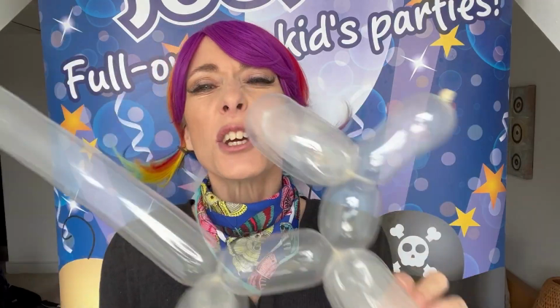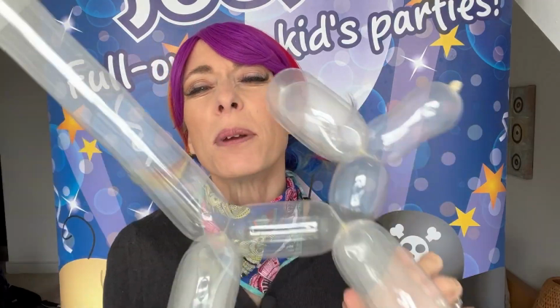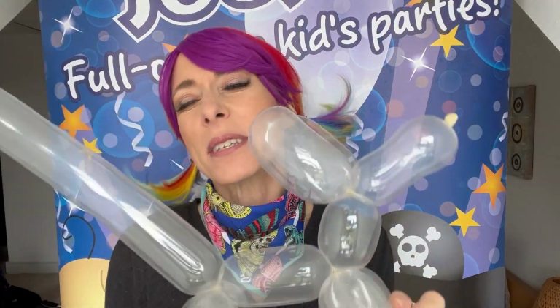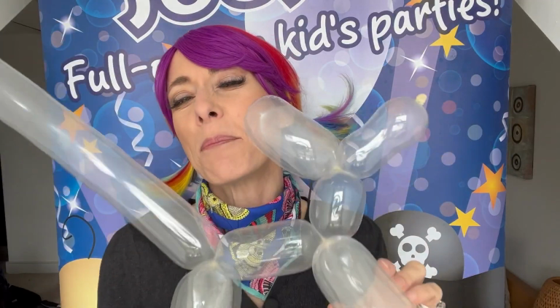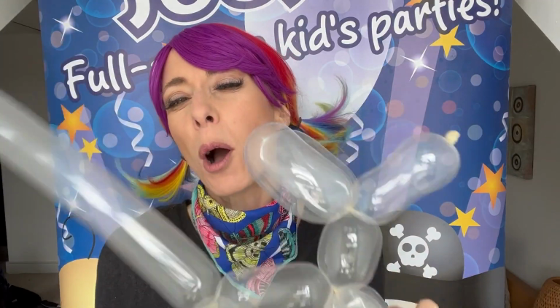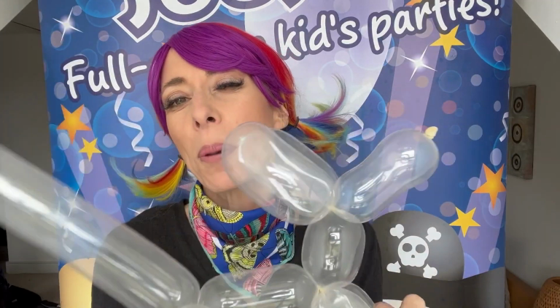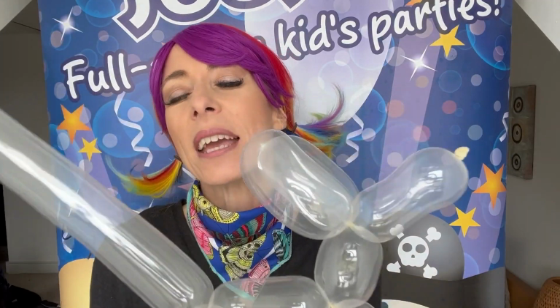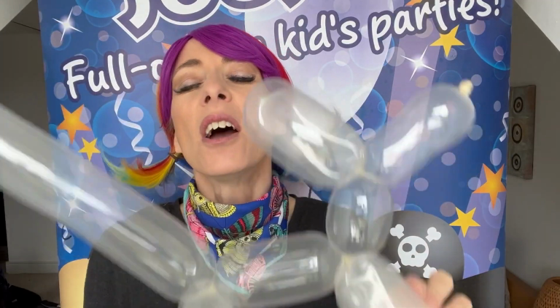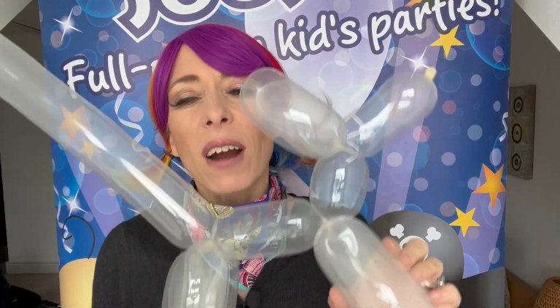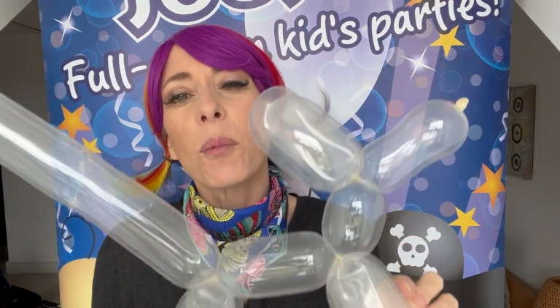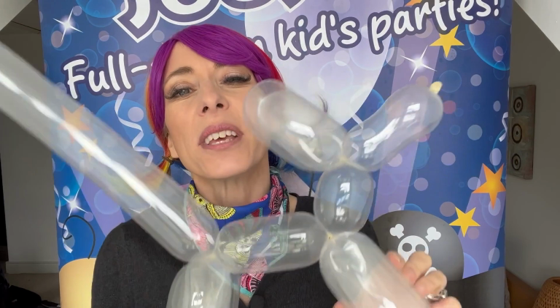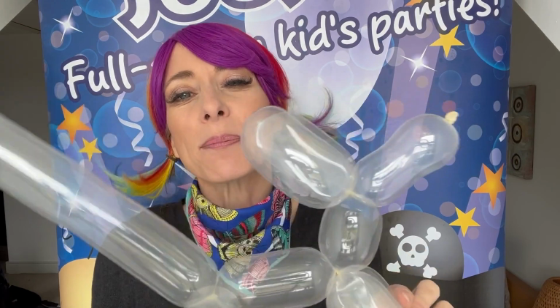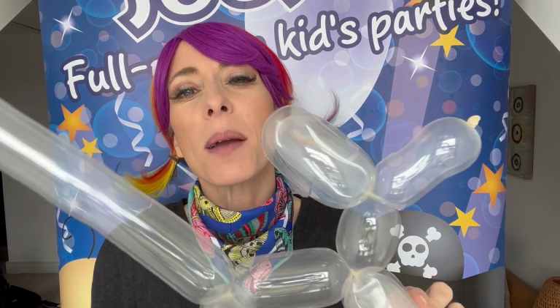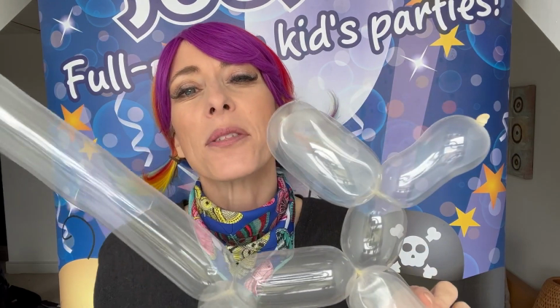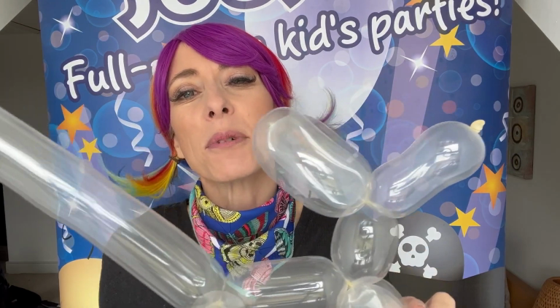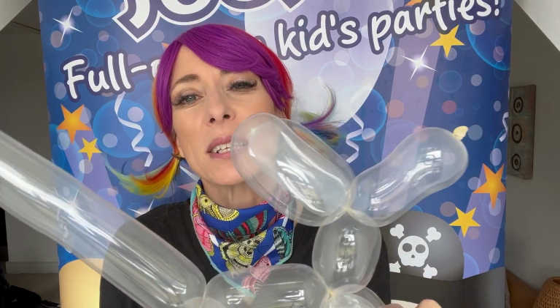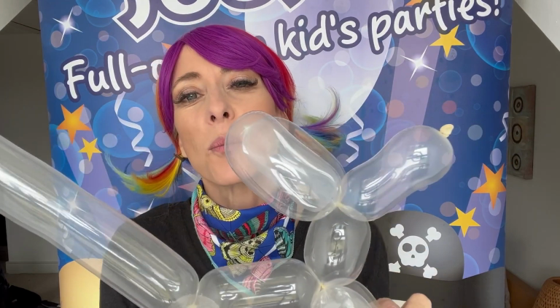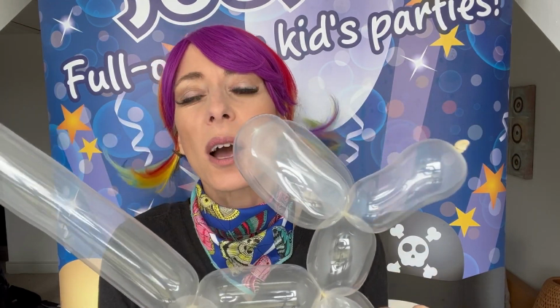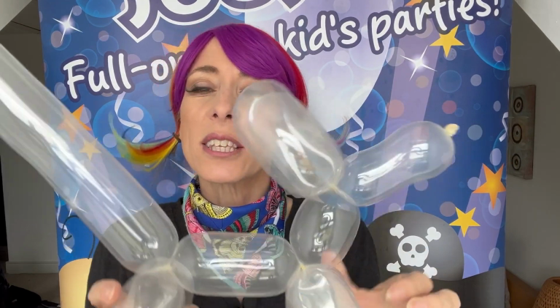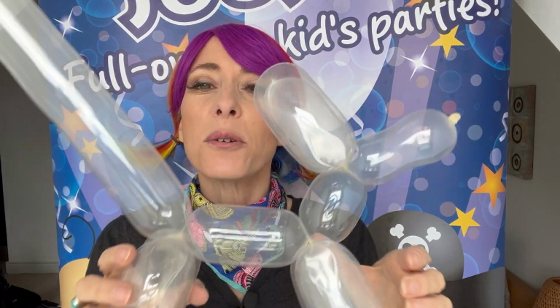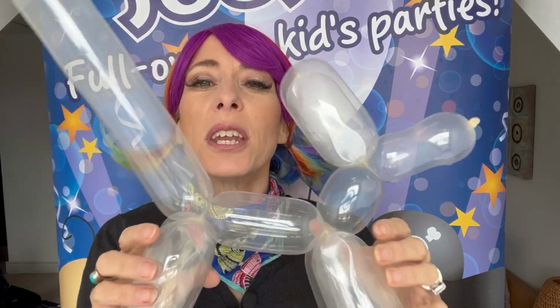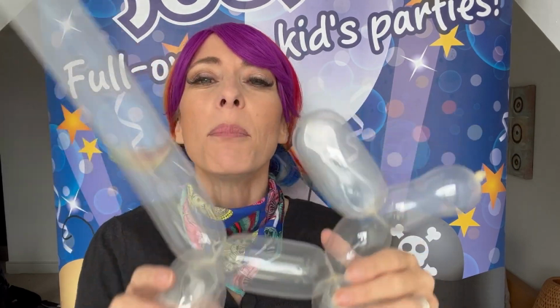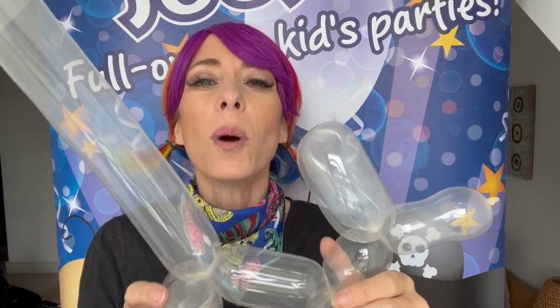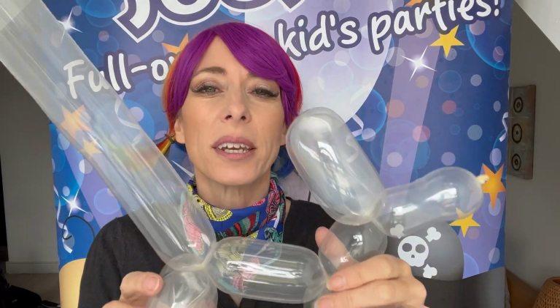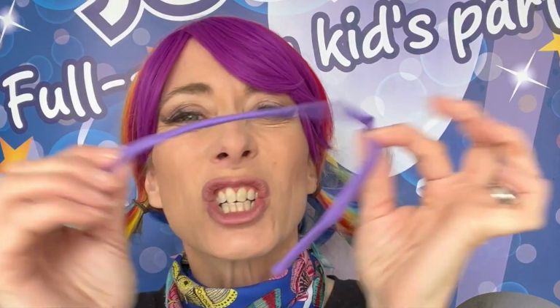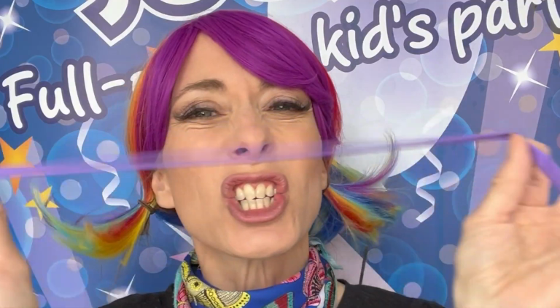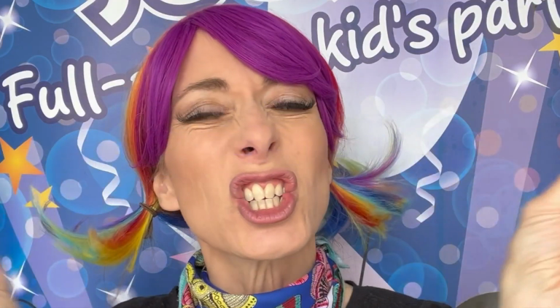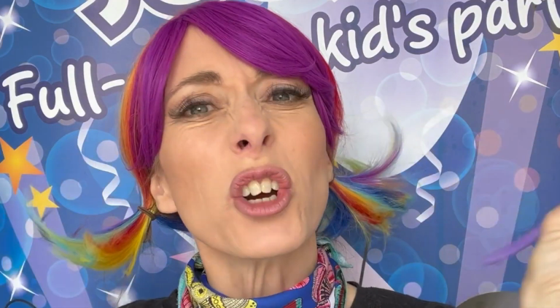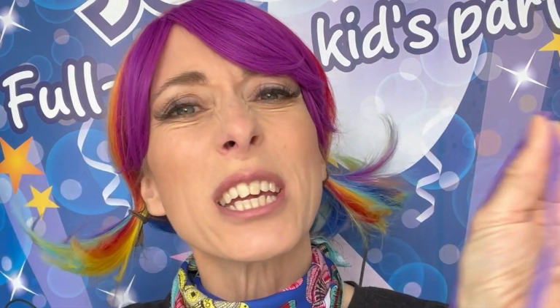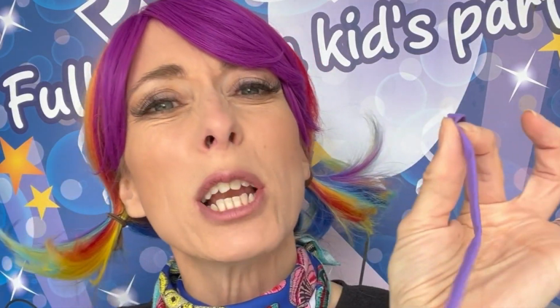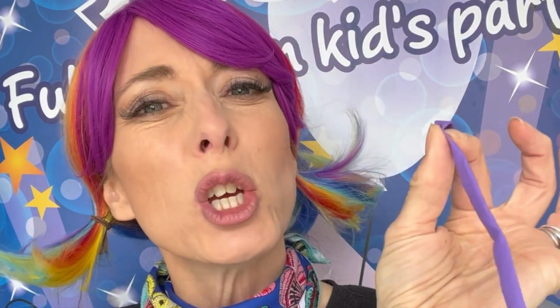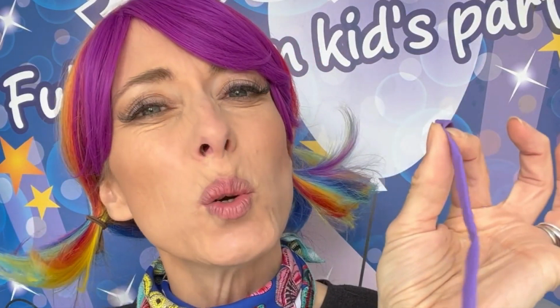Do your balloons keep popping? Well this might be the reason why. So number one: shoddy balloons.